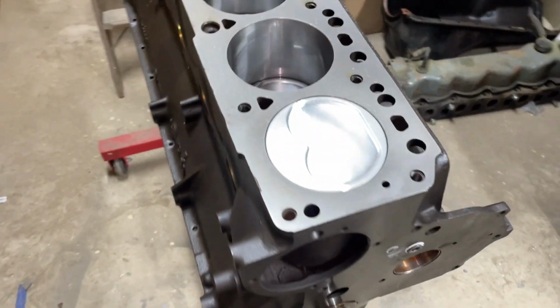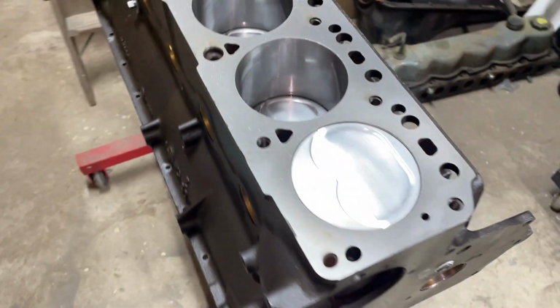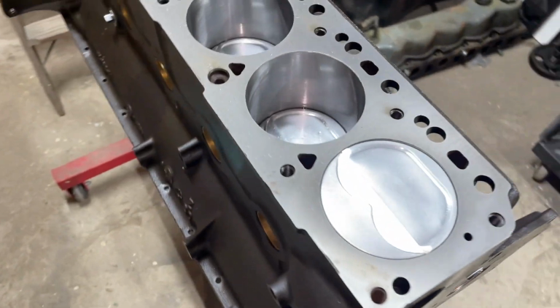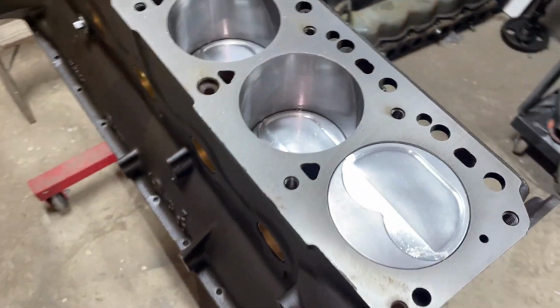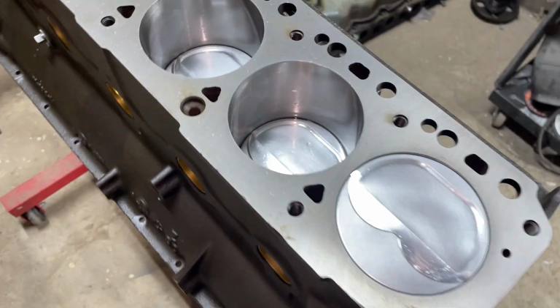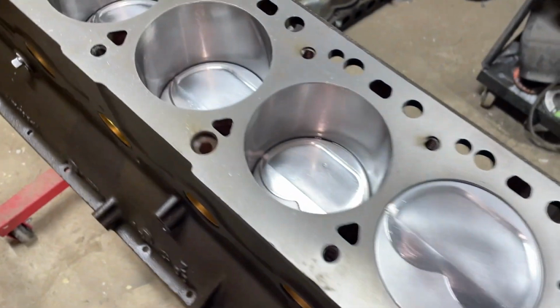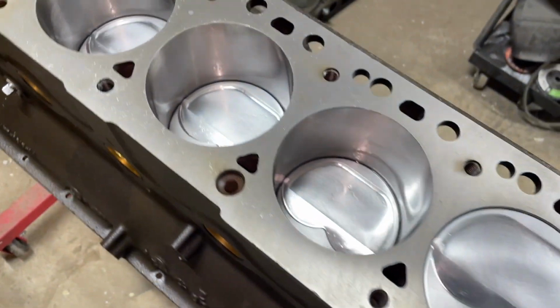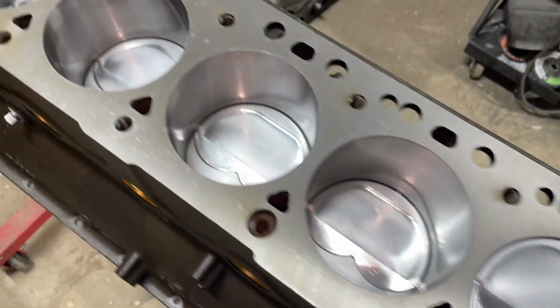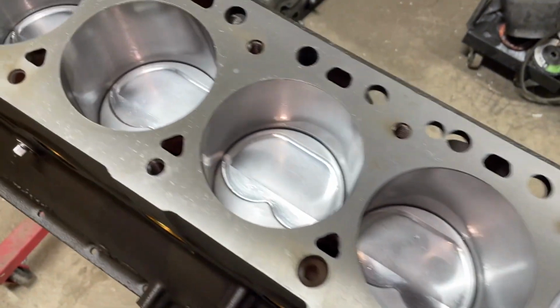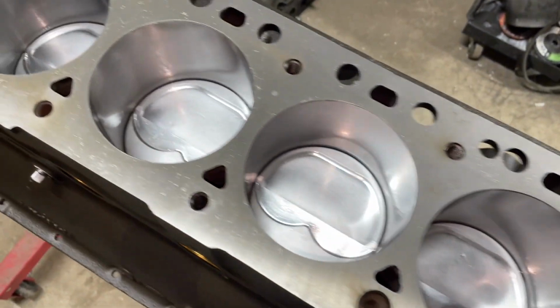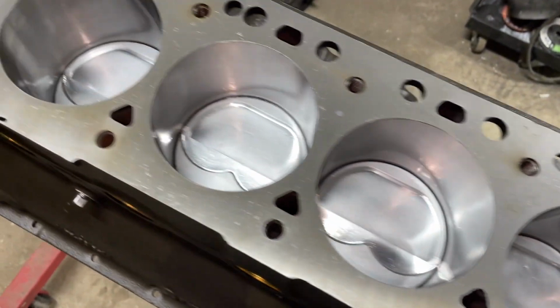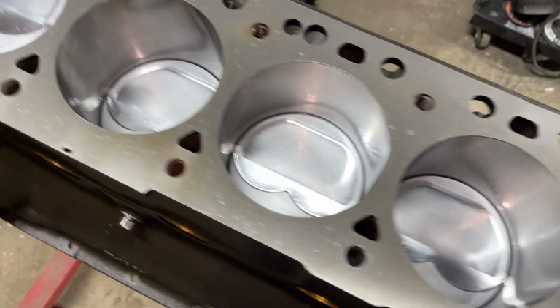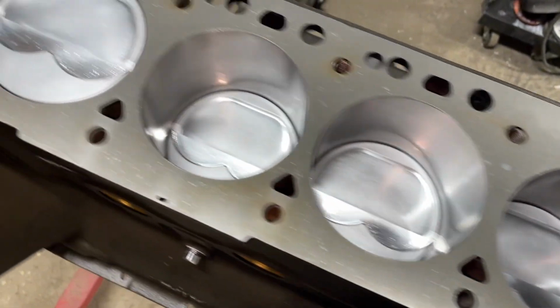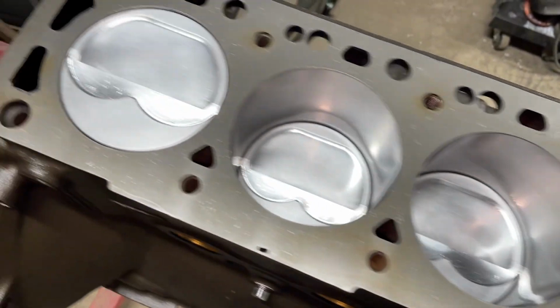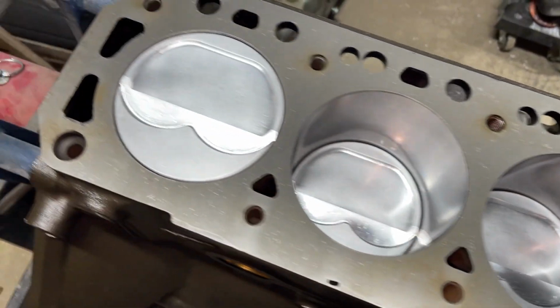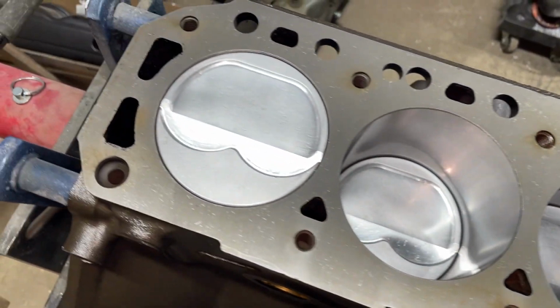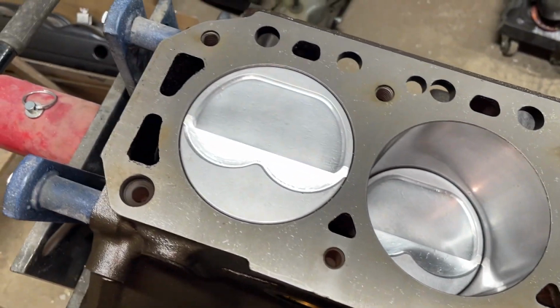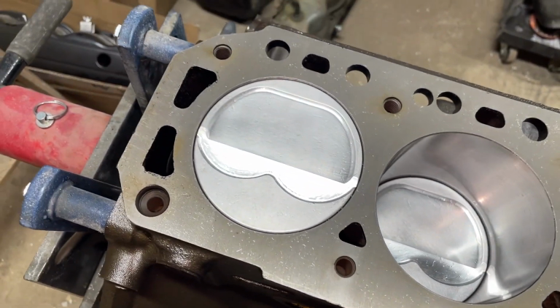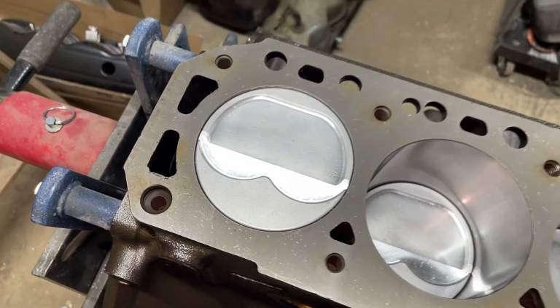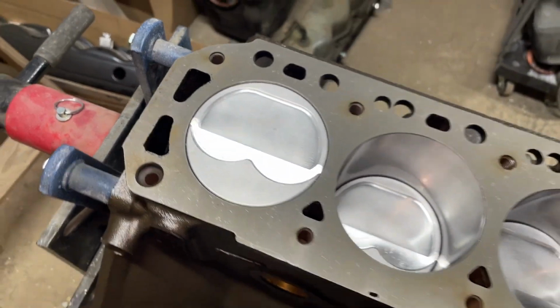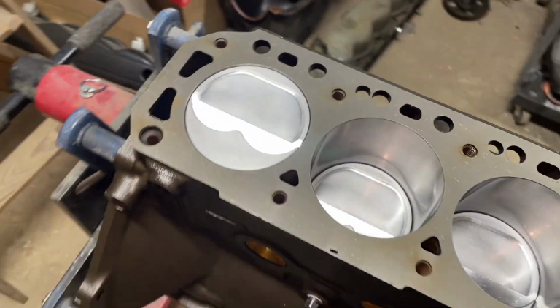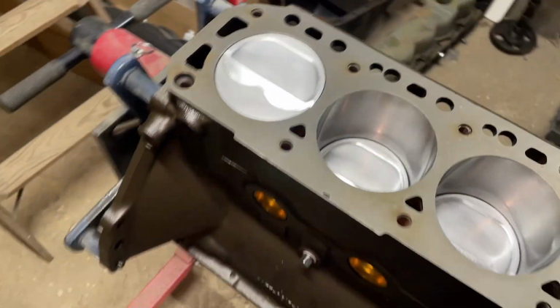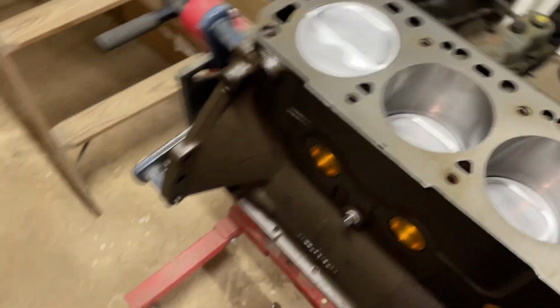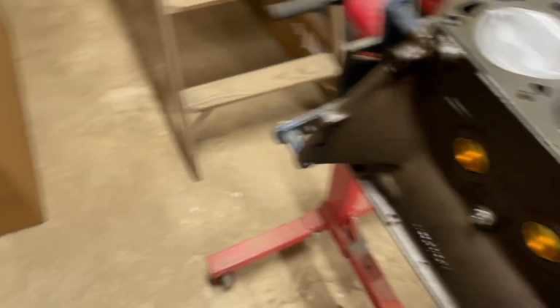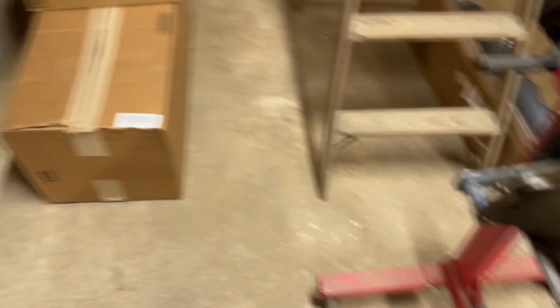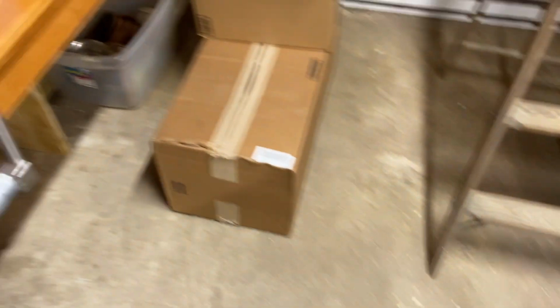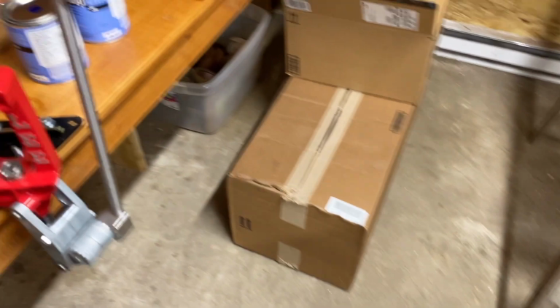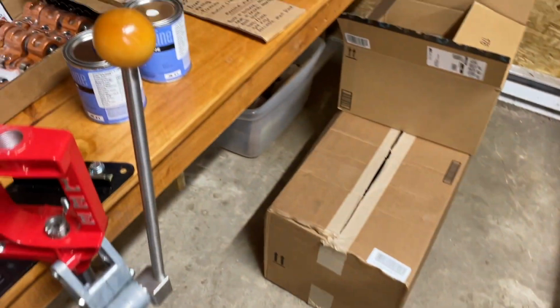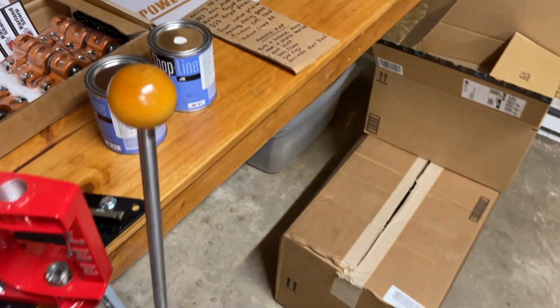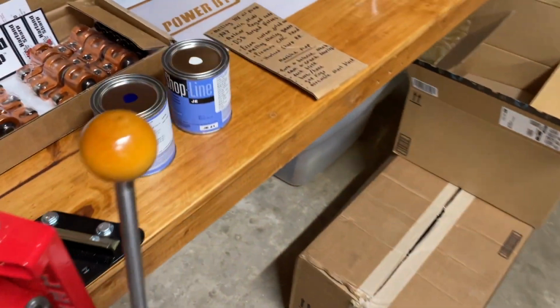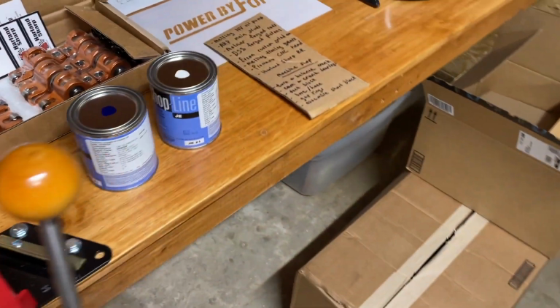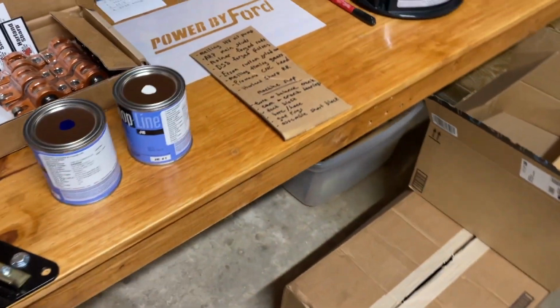Very nice looking block. I'm very happy with it so far. And I'll come over here and show you guys what I've got going for it.